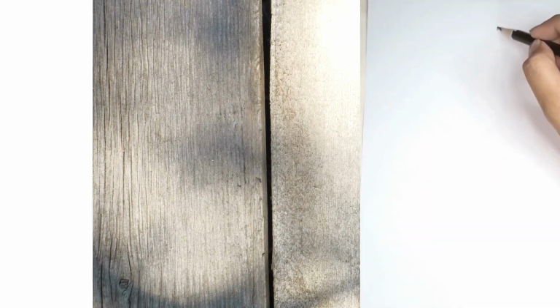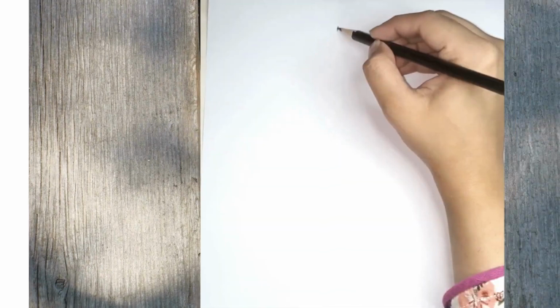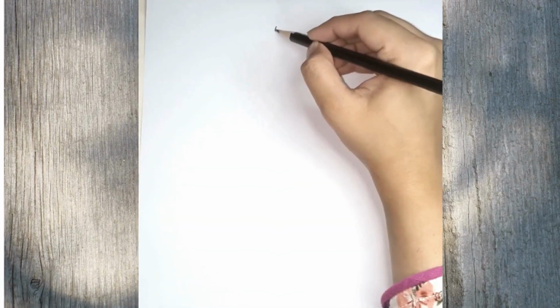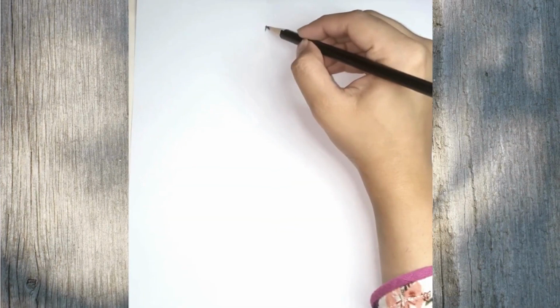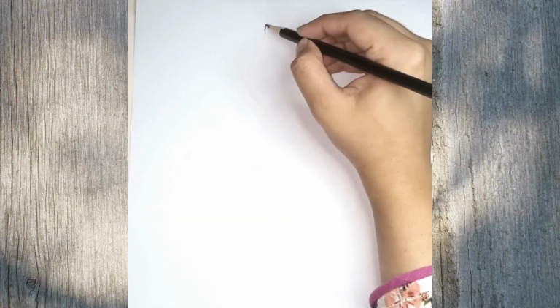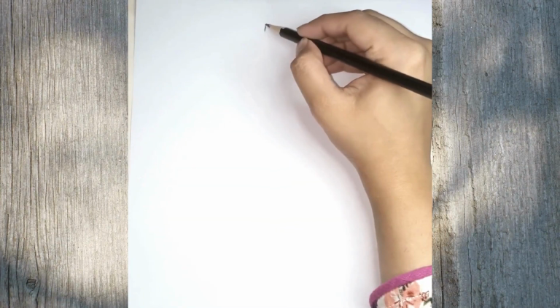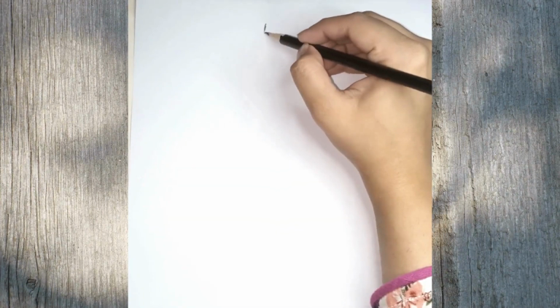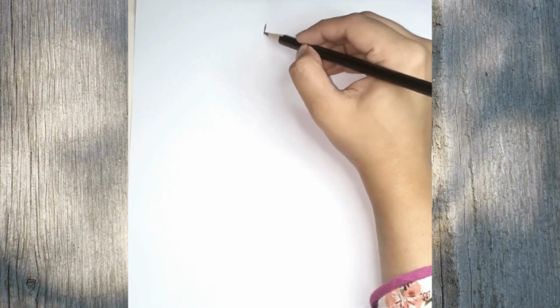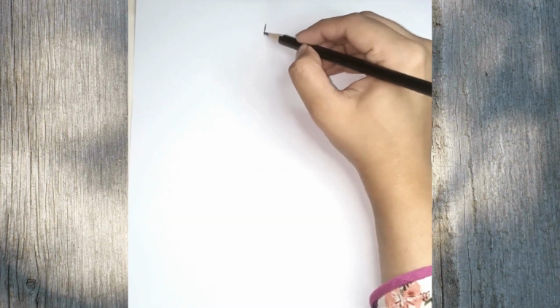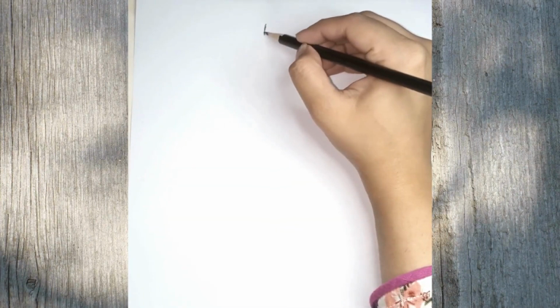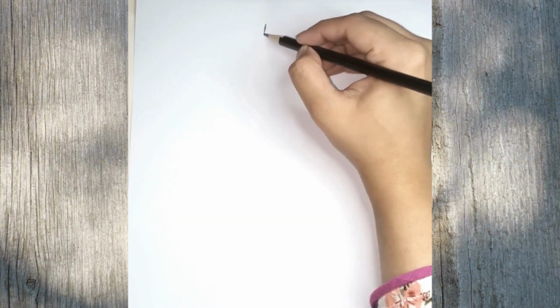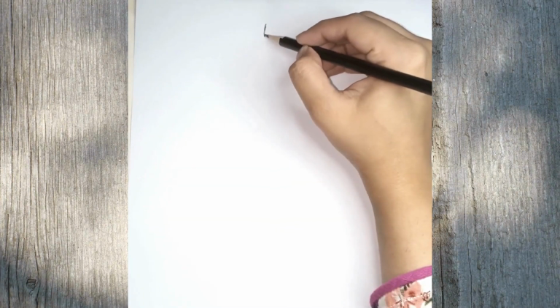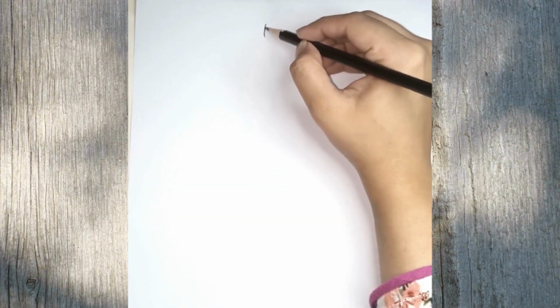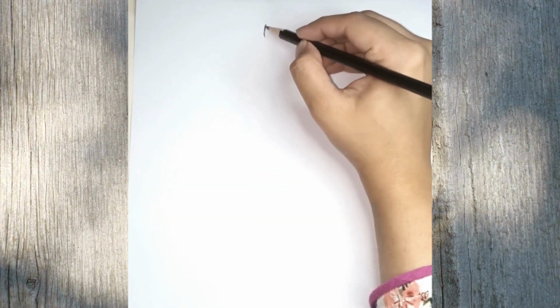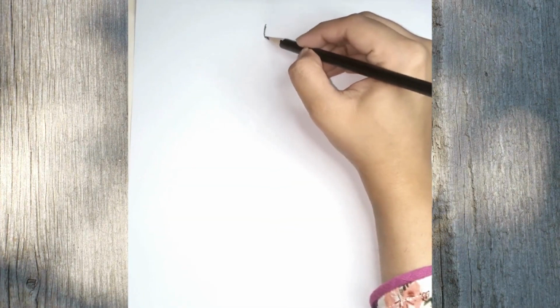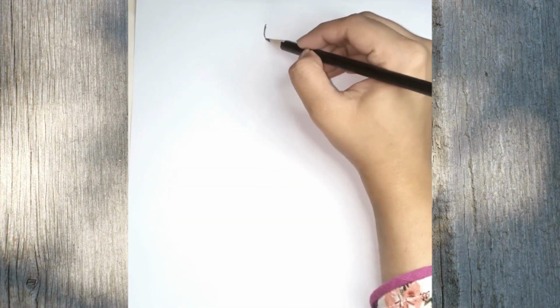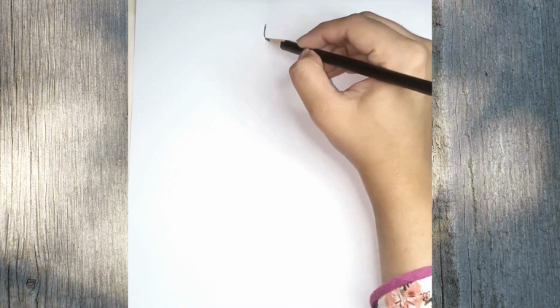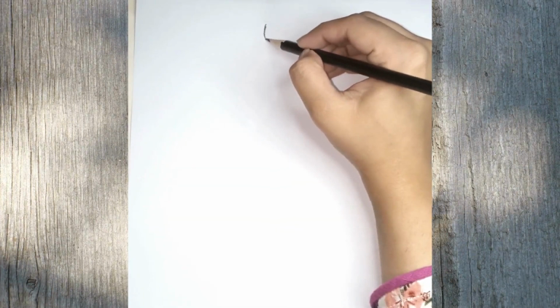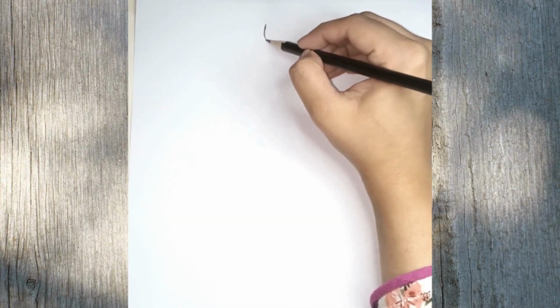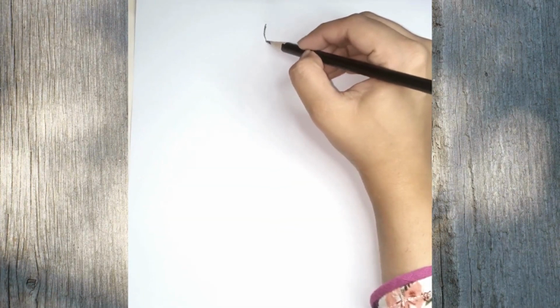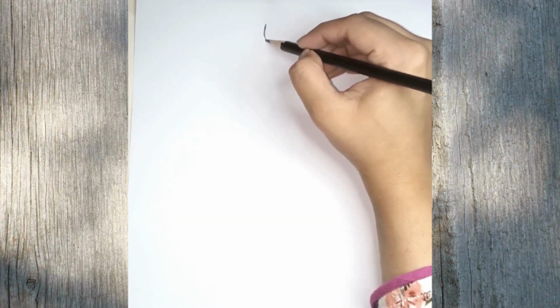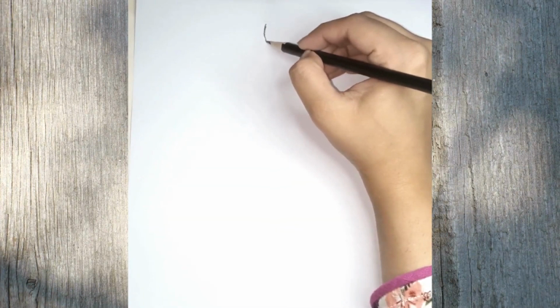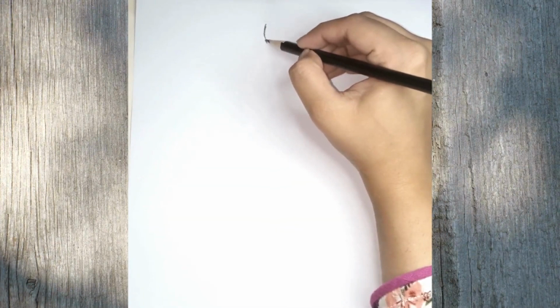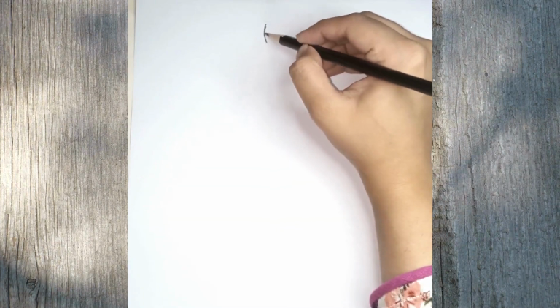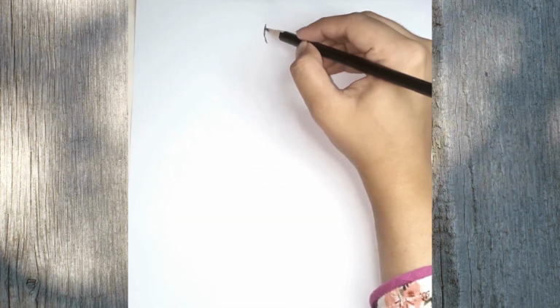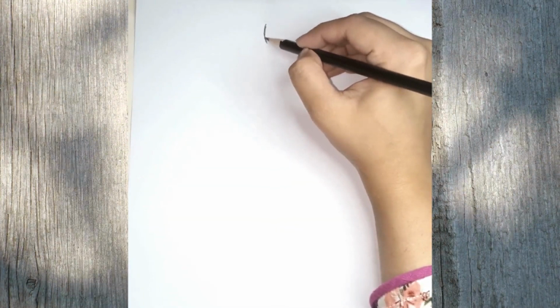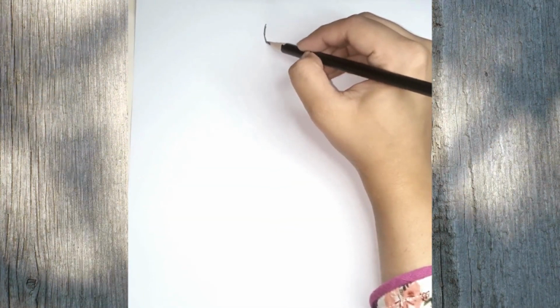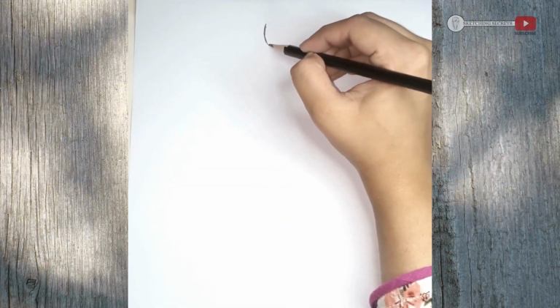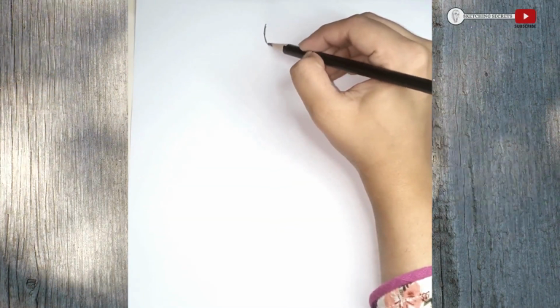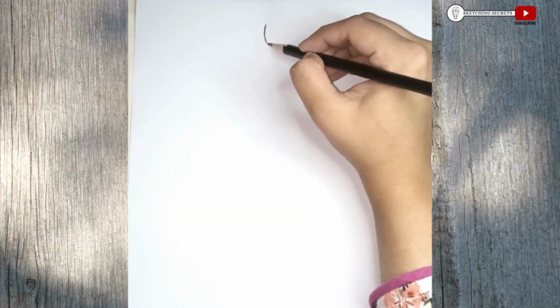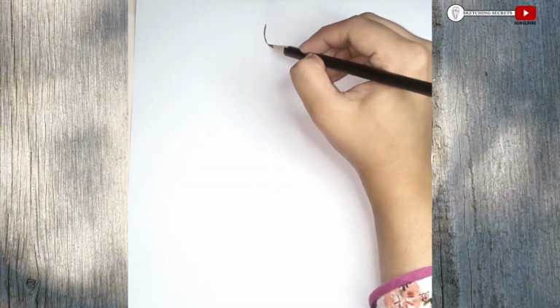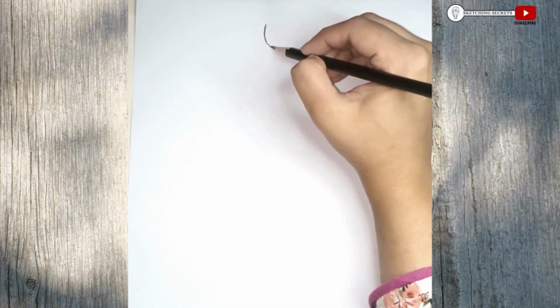Hey guys! In this art drawing tutorial I will show you a girl in beautiful dress.